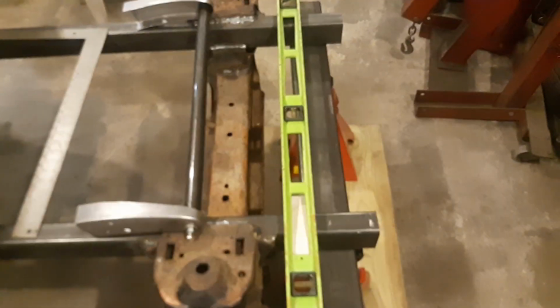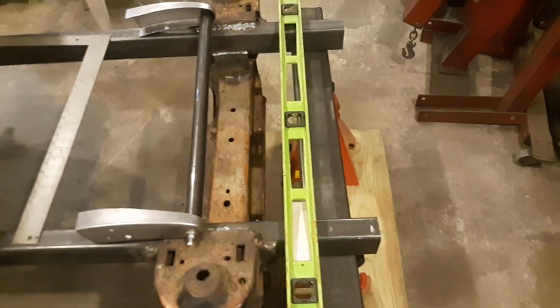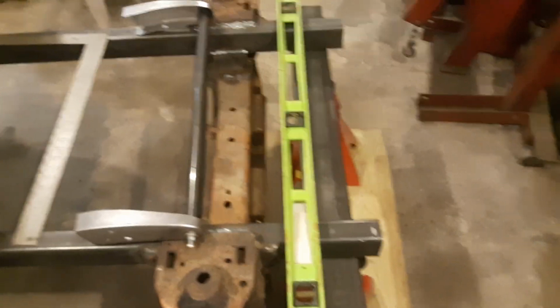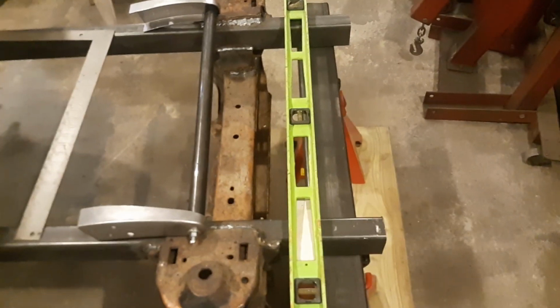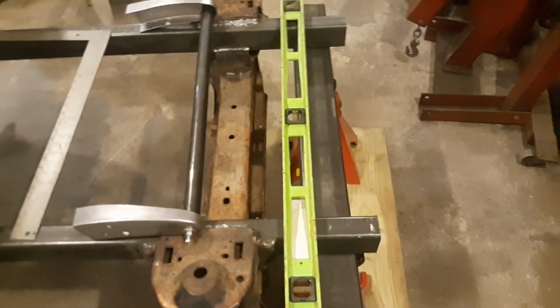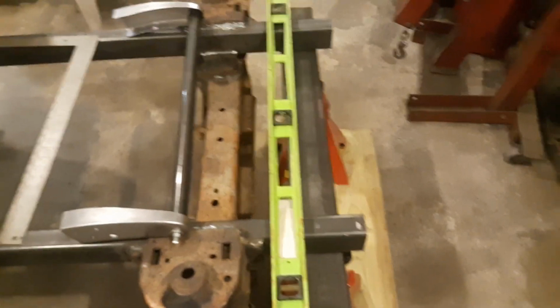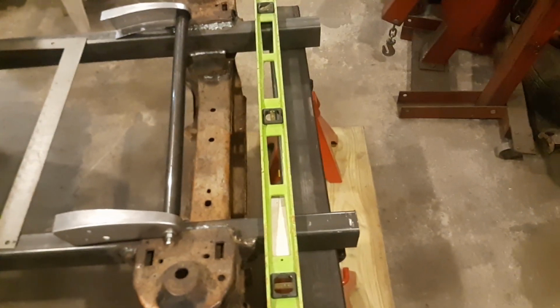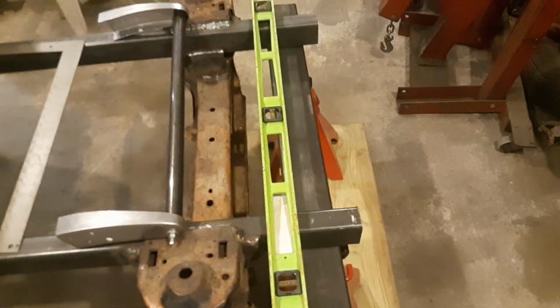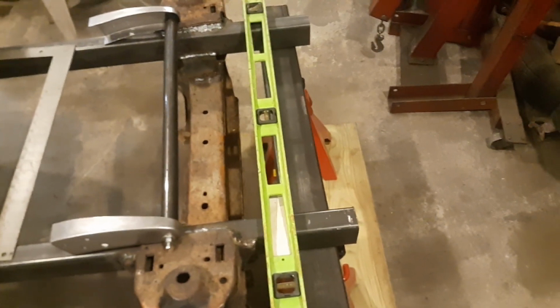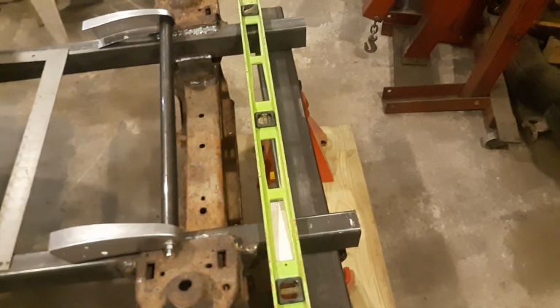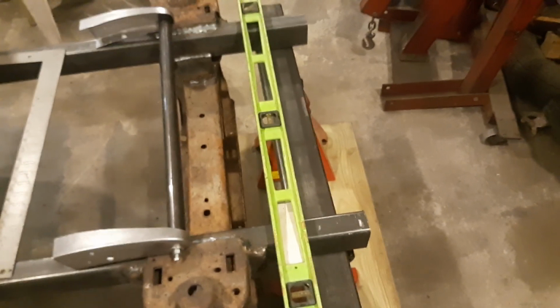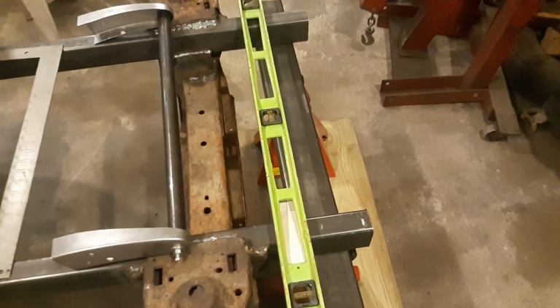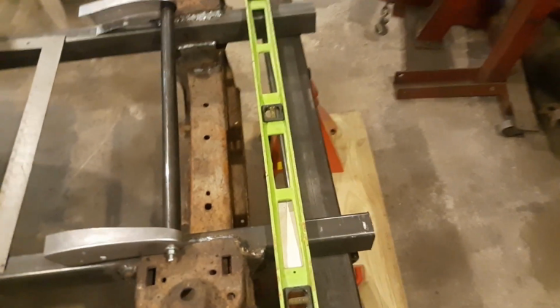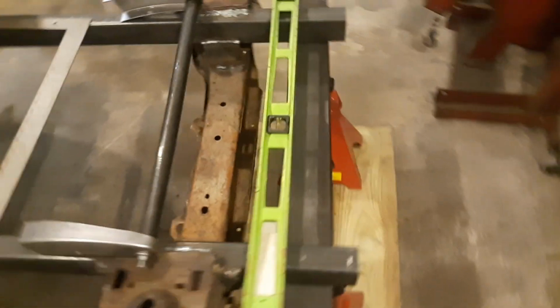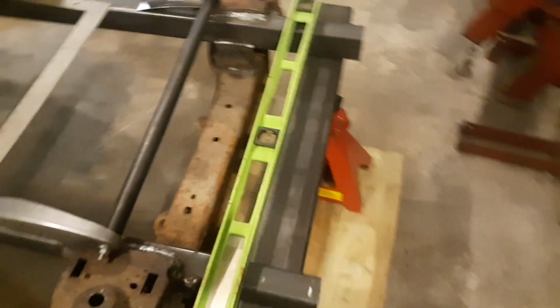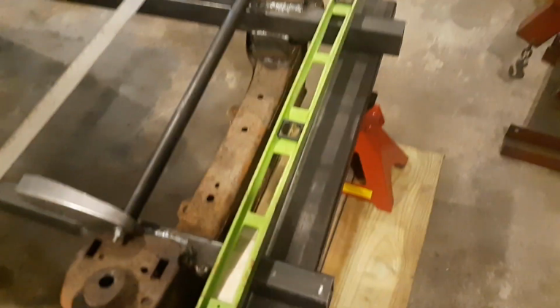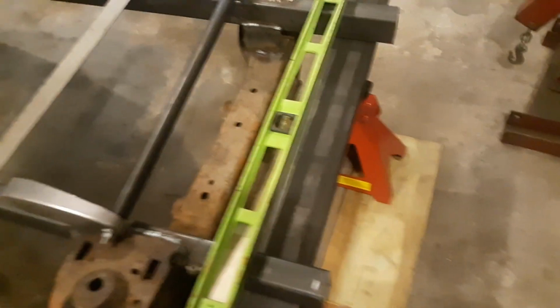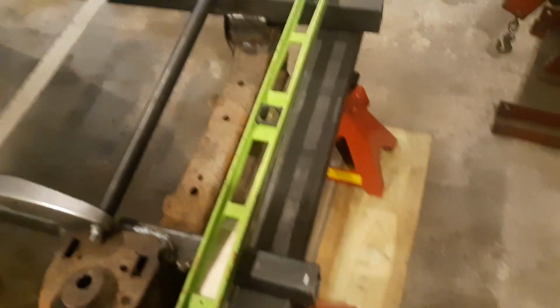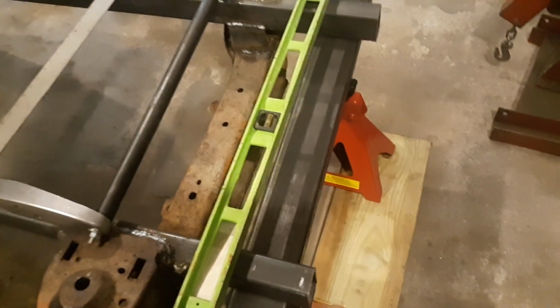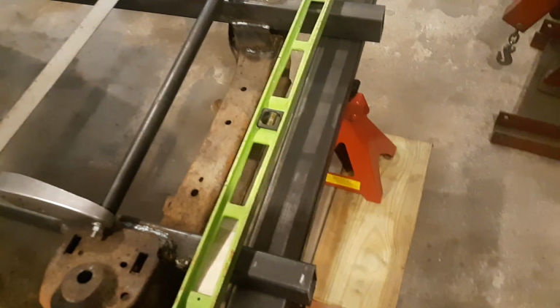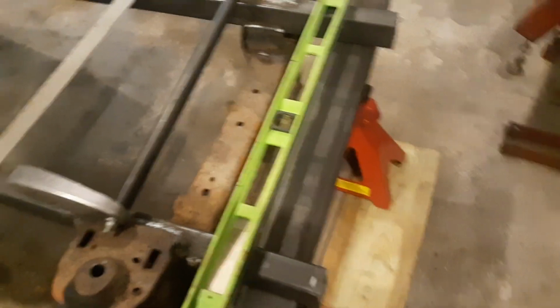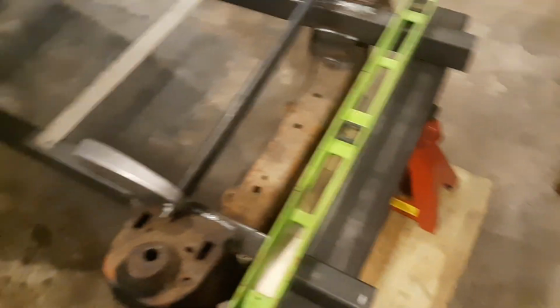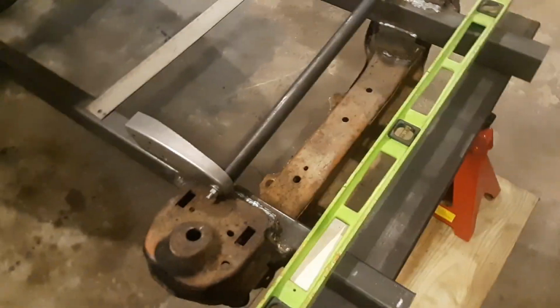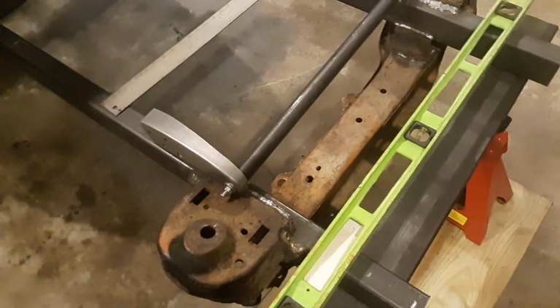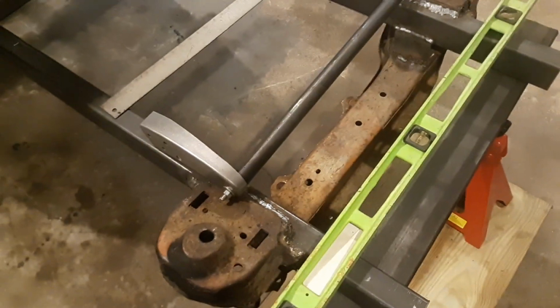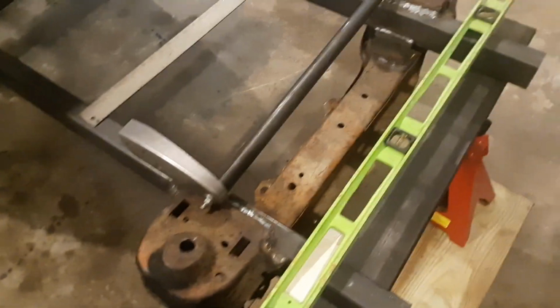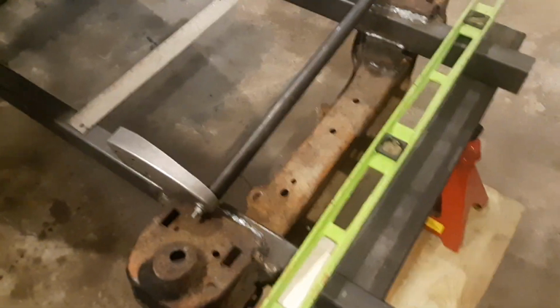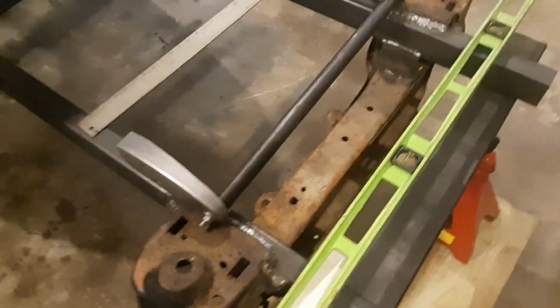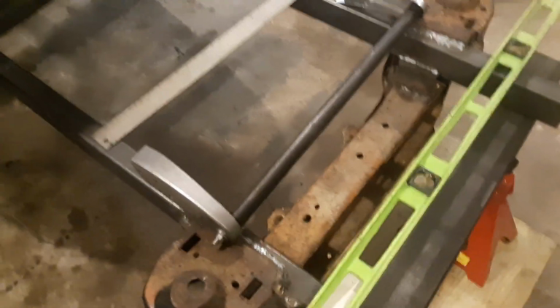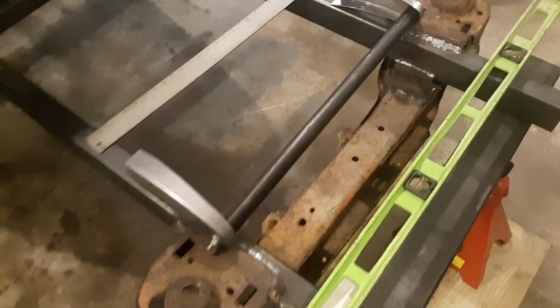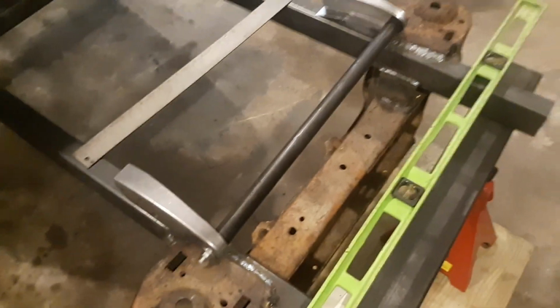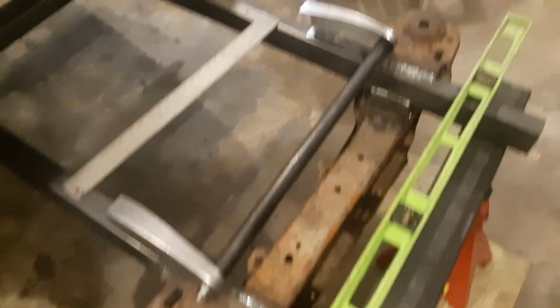Alright, welcome back to DL Gramer's Custom Cars and Anything. Today we're going to build frame horns.